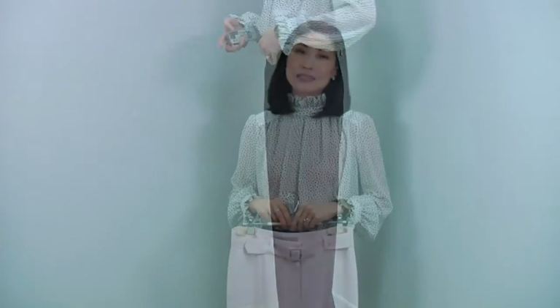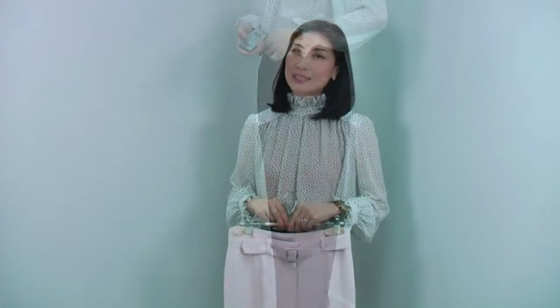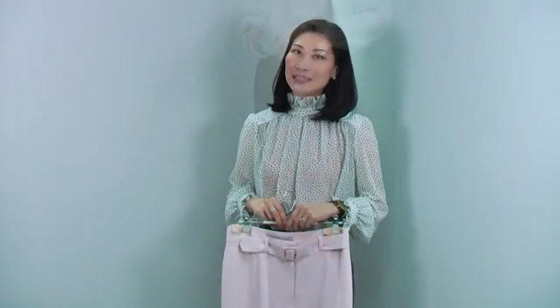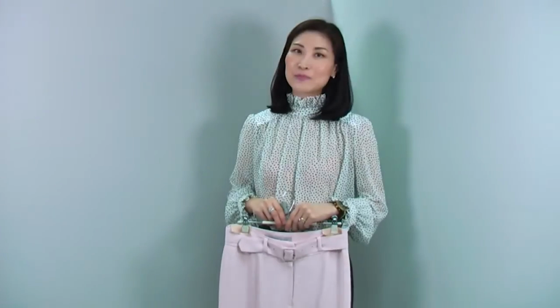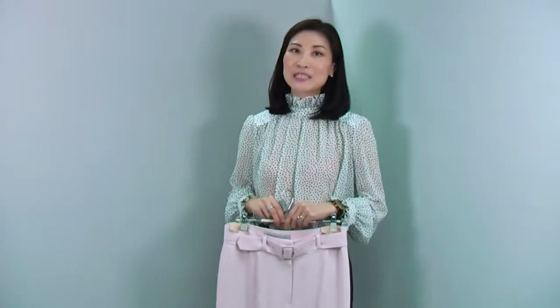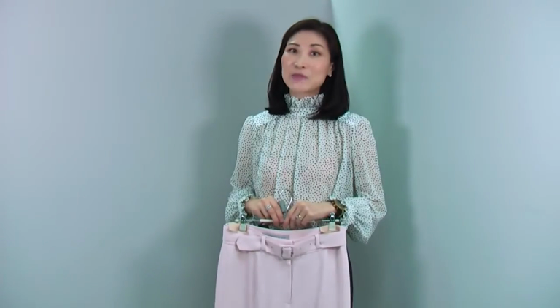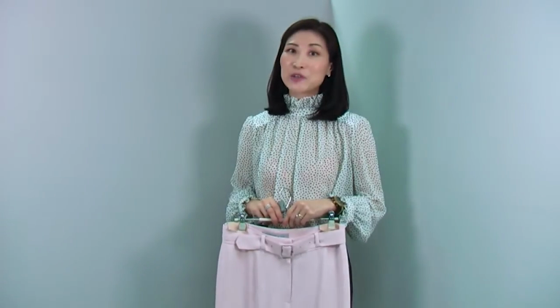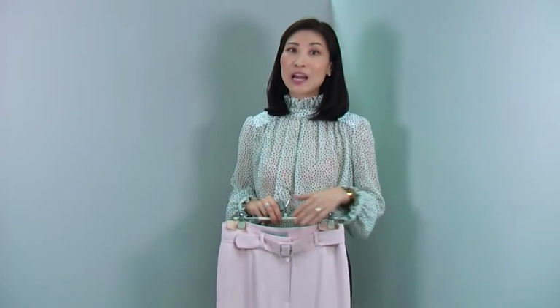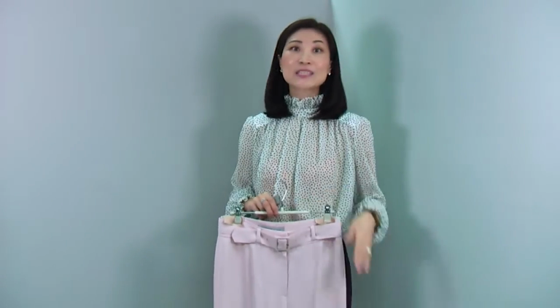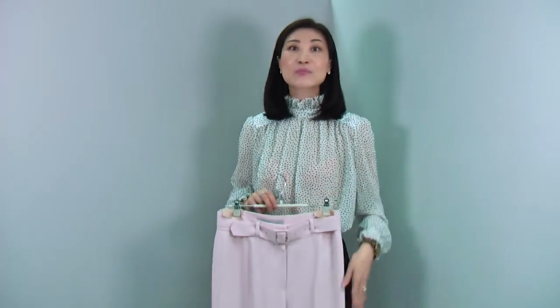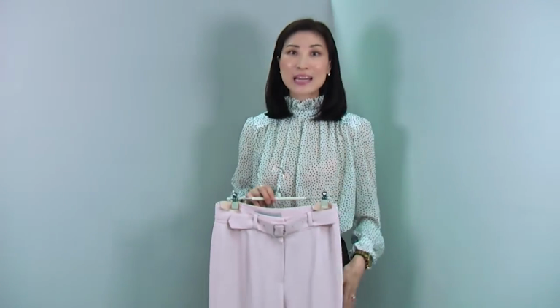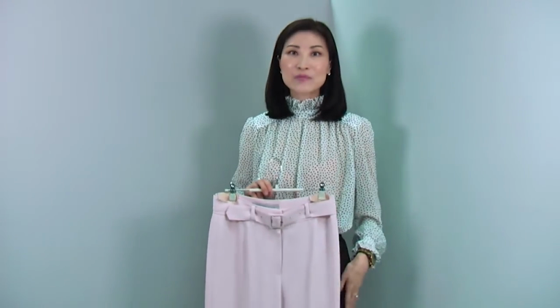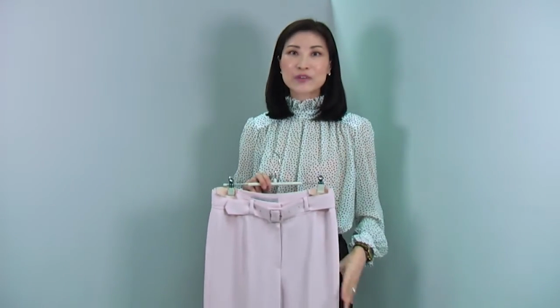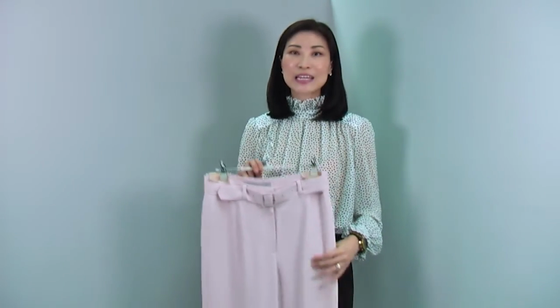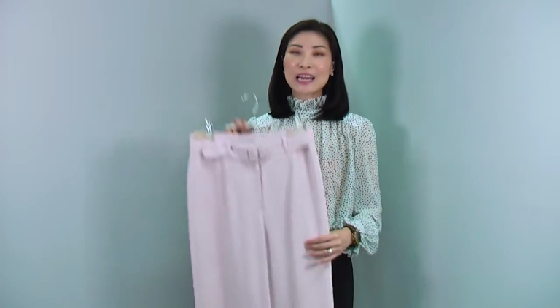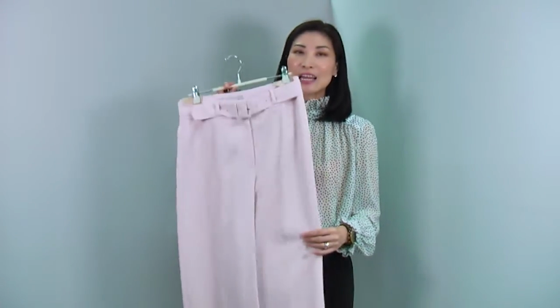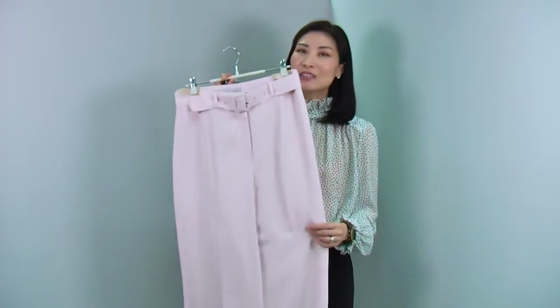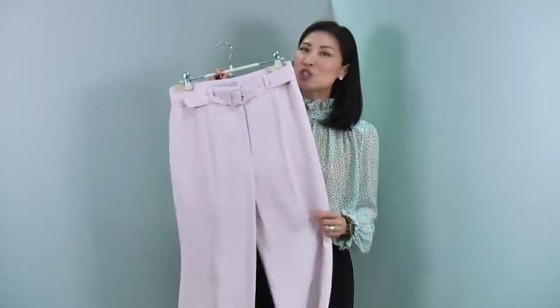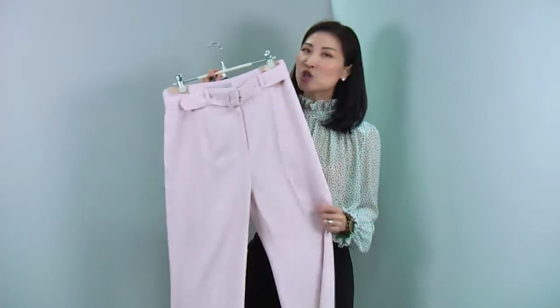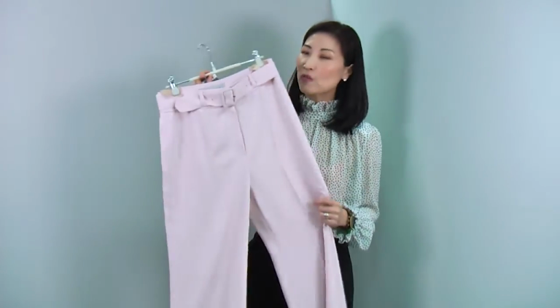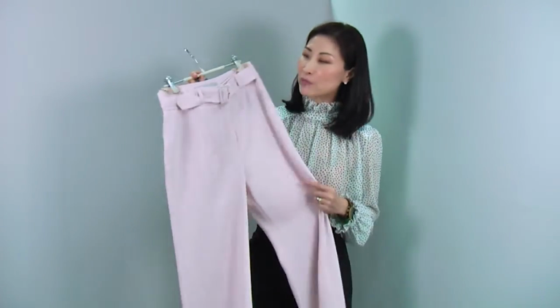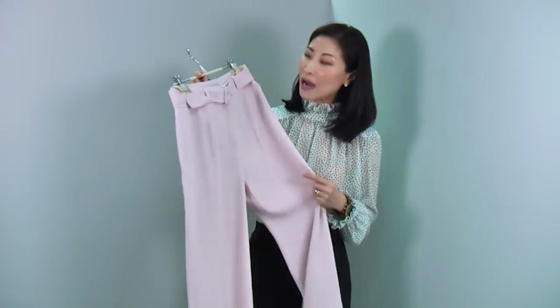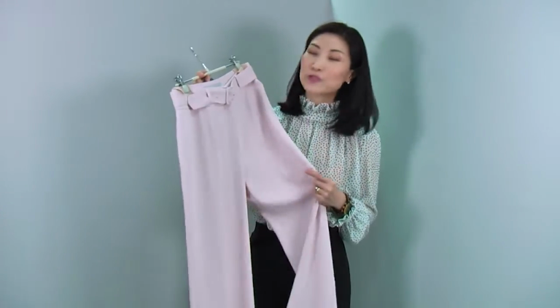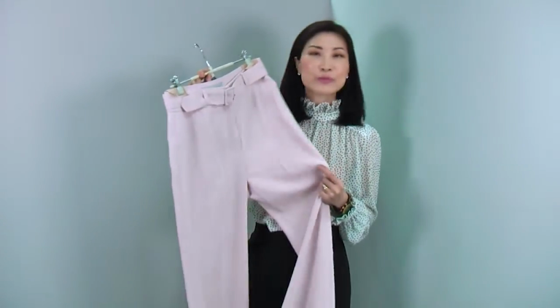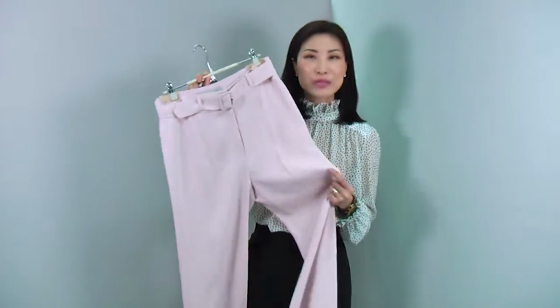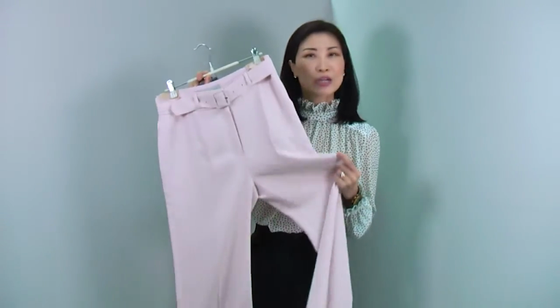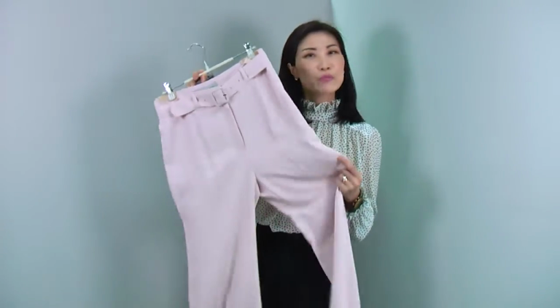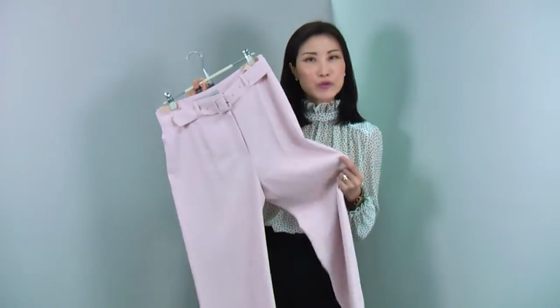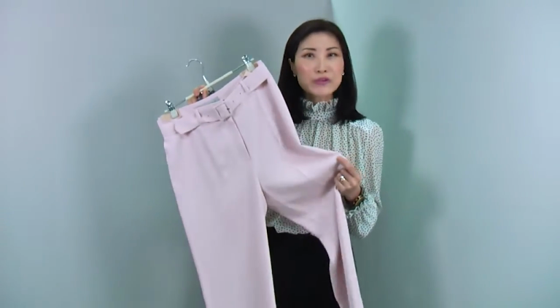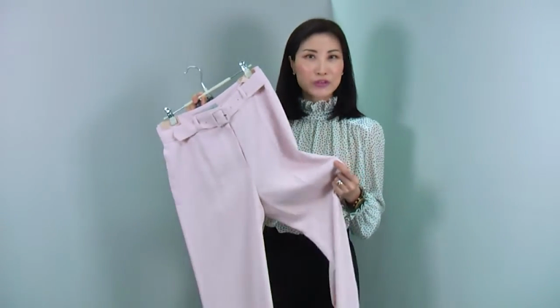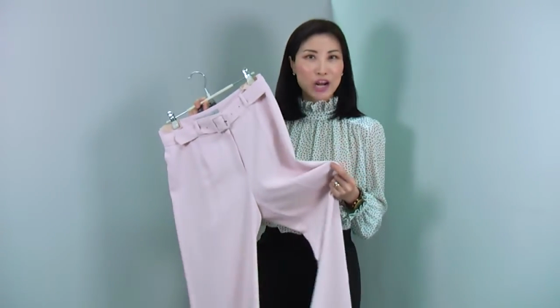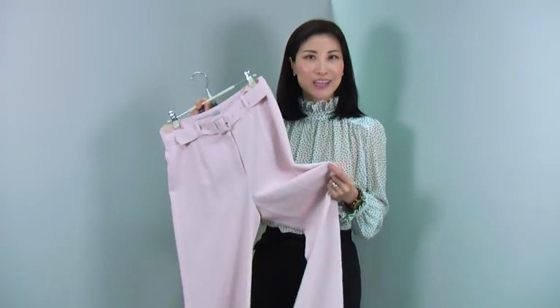These classic pants come in two colors: the black I'm wearing and a soft powdery pink — a beautiful color.